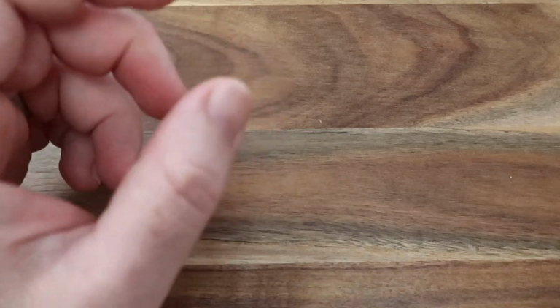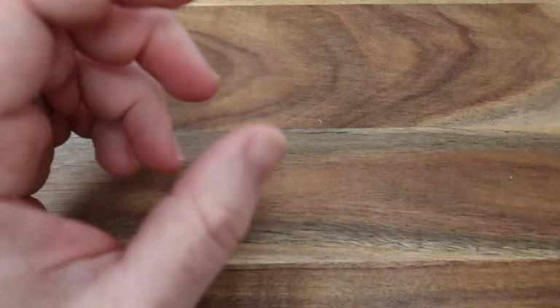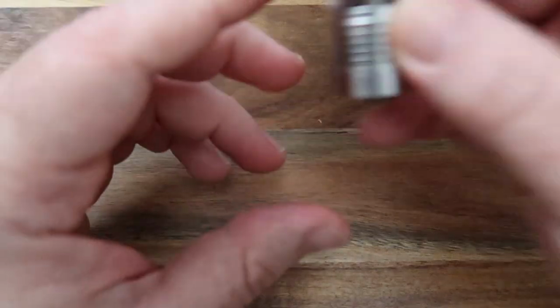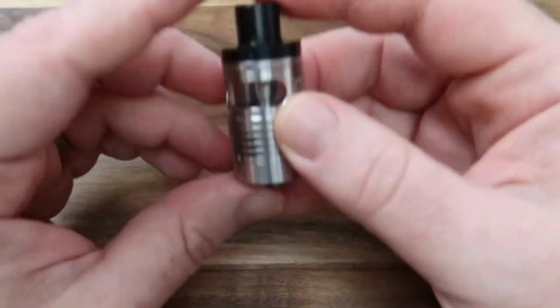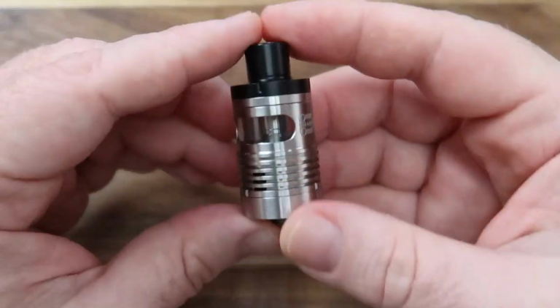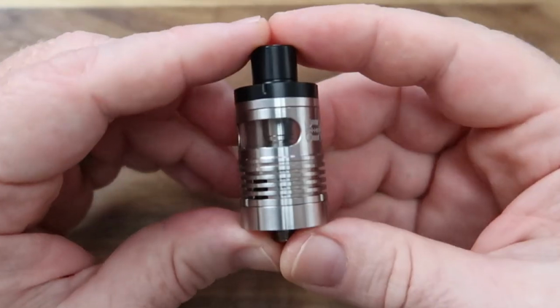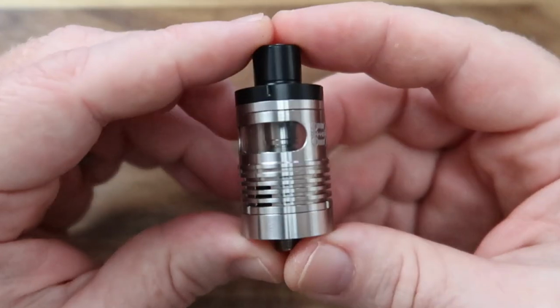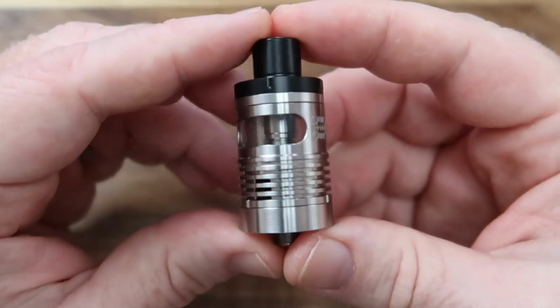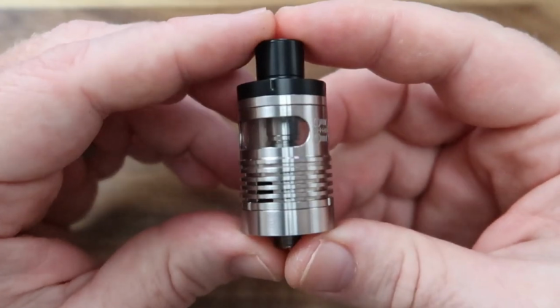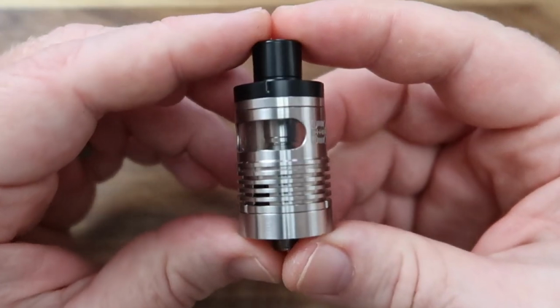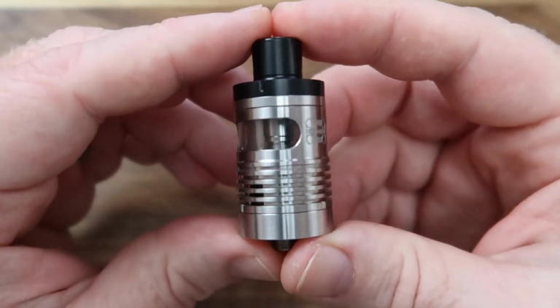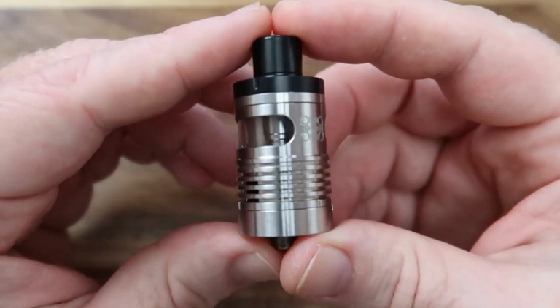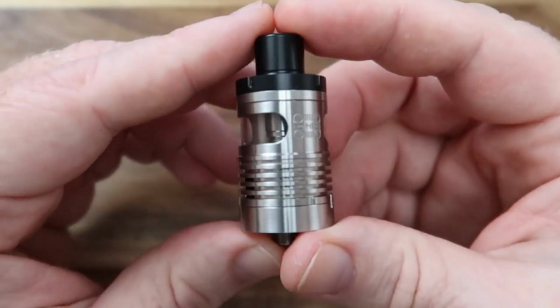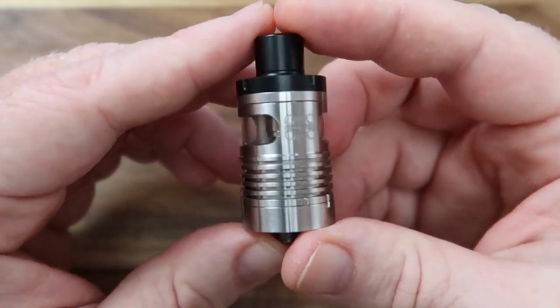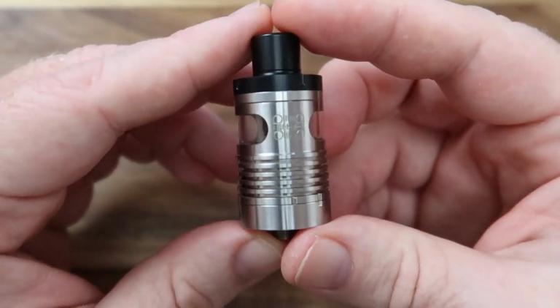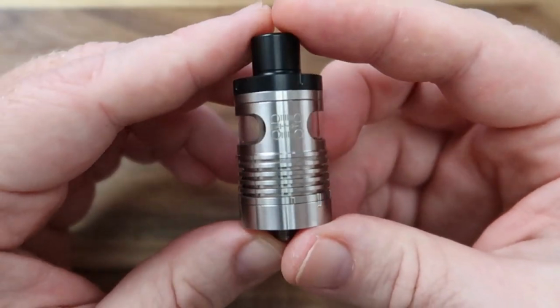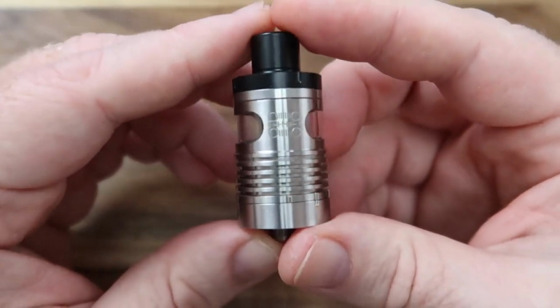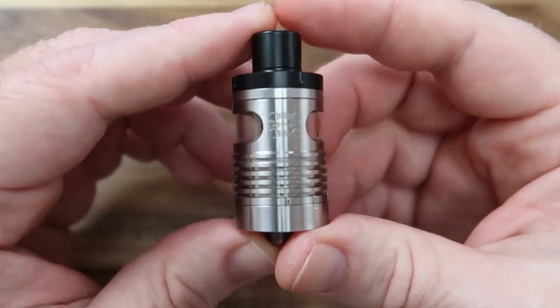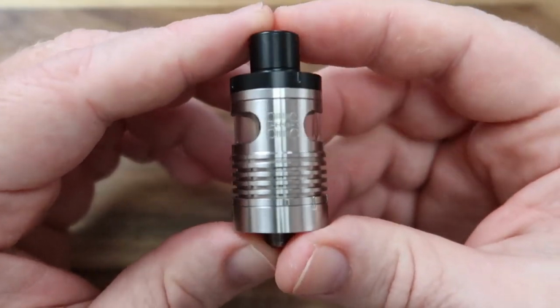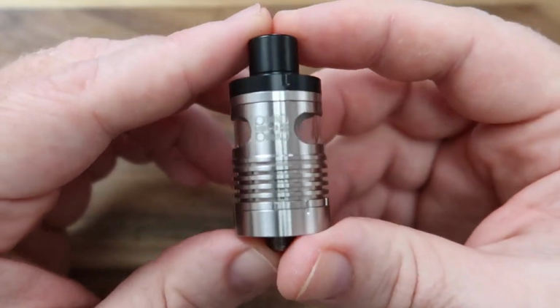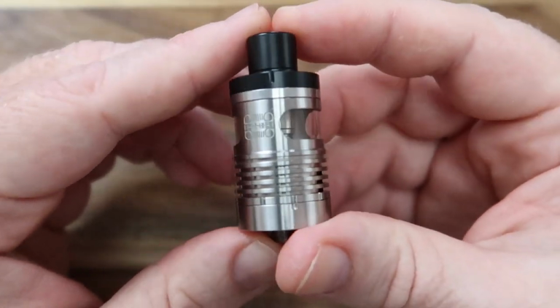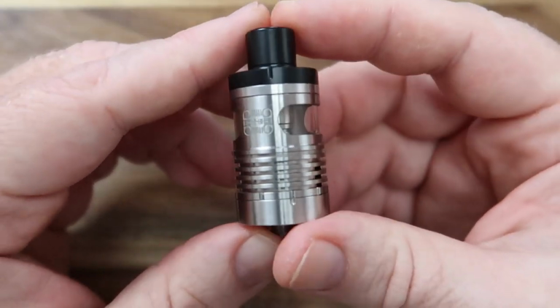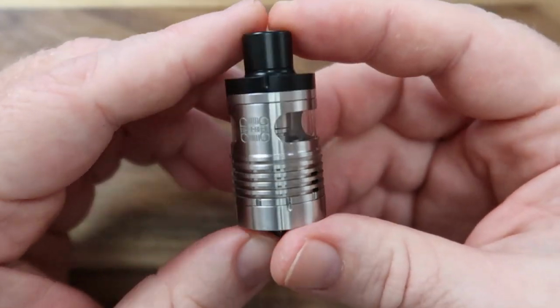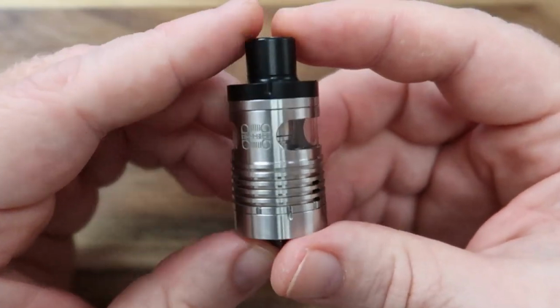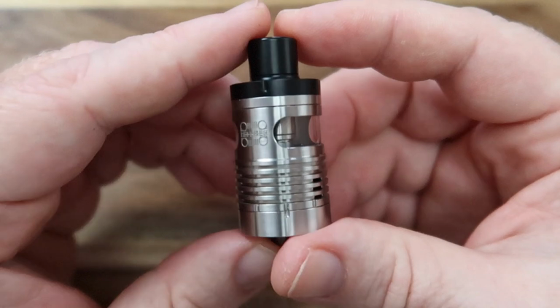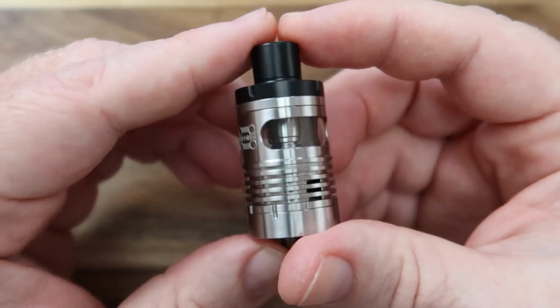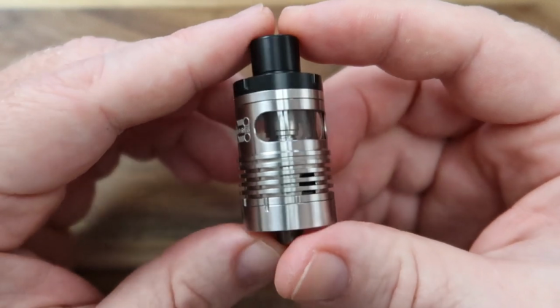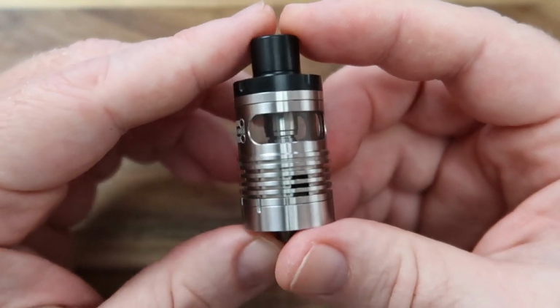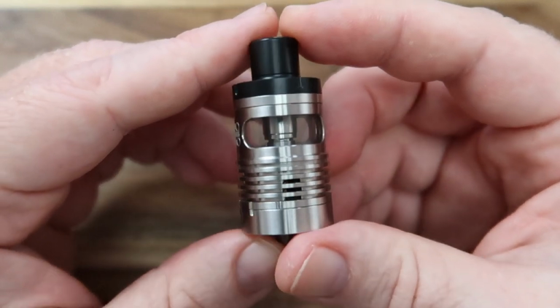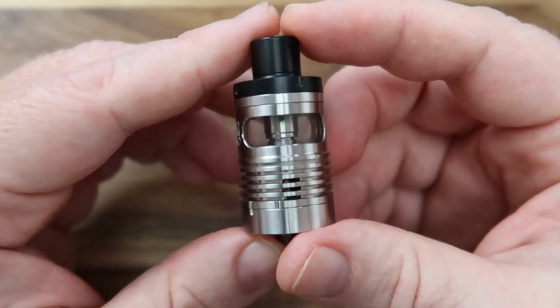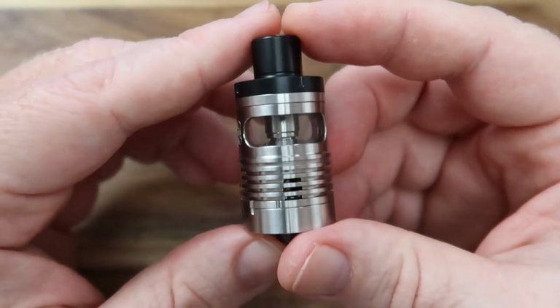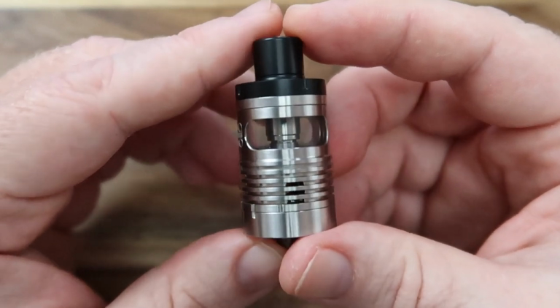This is the tank itself and I think it looks pretty cool because it looks so different. I couldn't decide if it looked a bit cheap or really cool, but its different look has grown on me quite a lot.